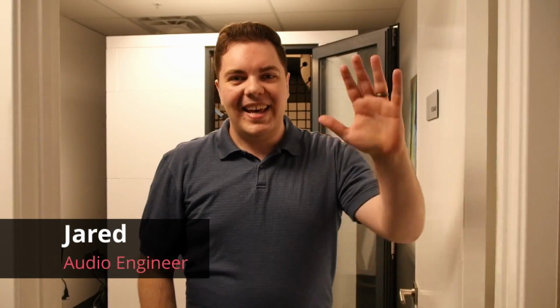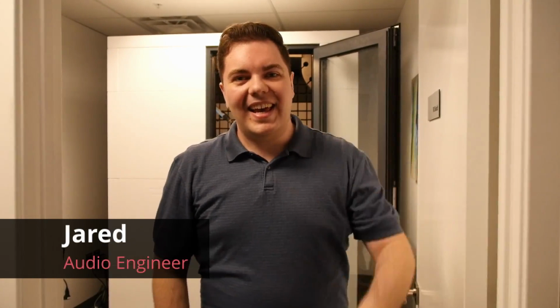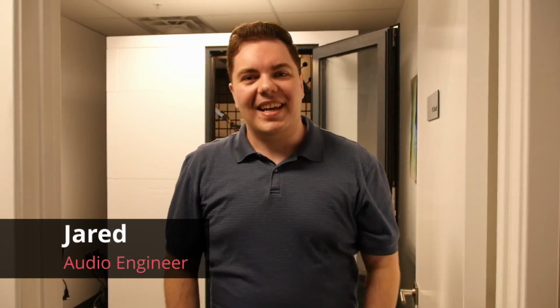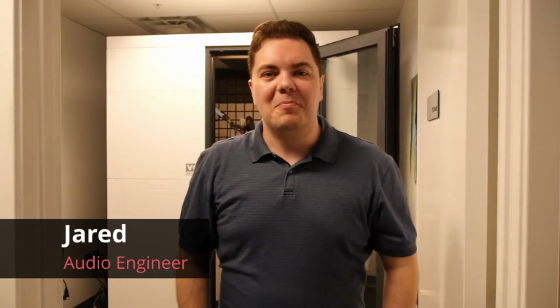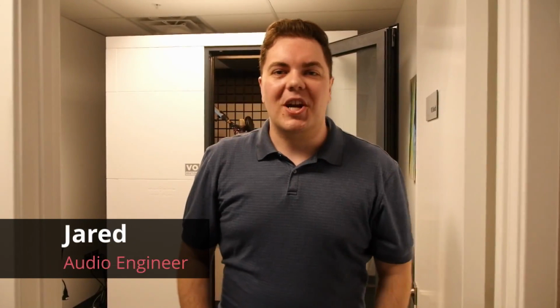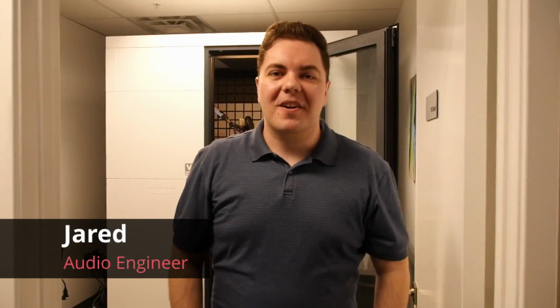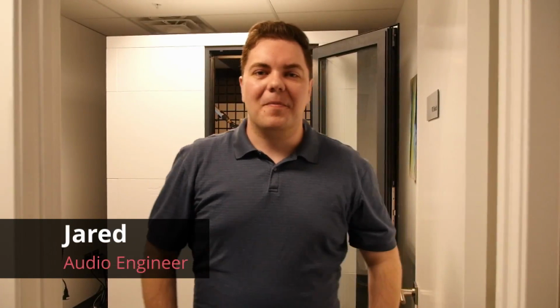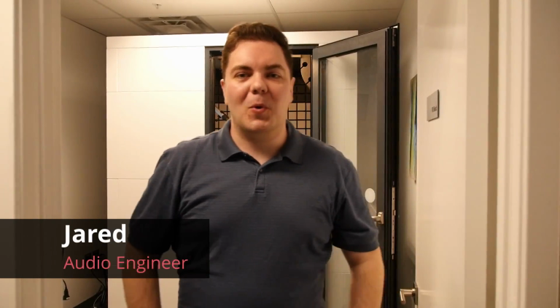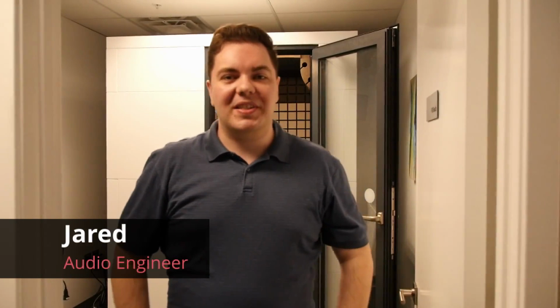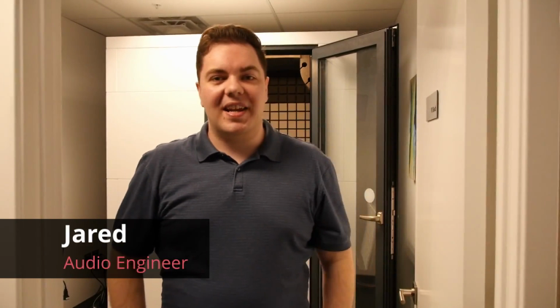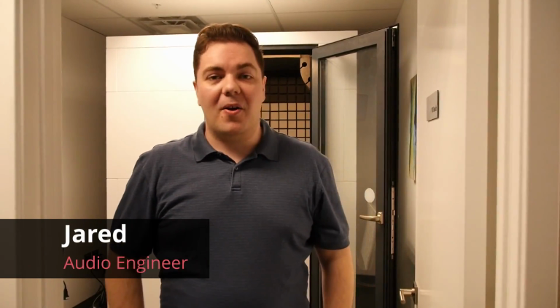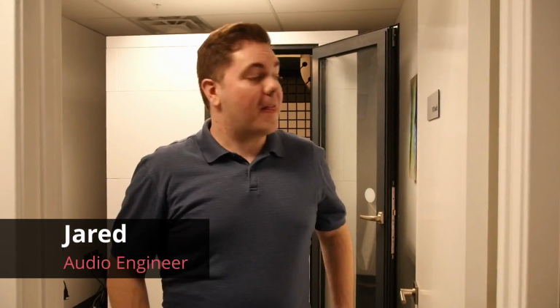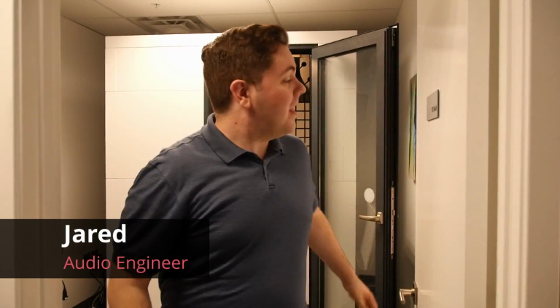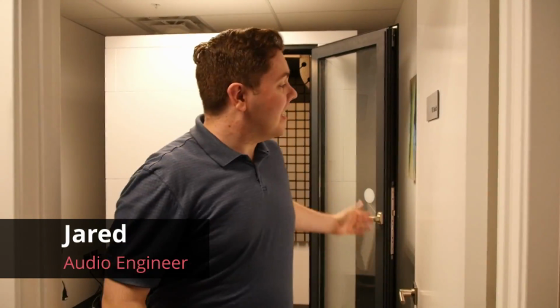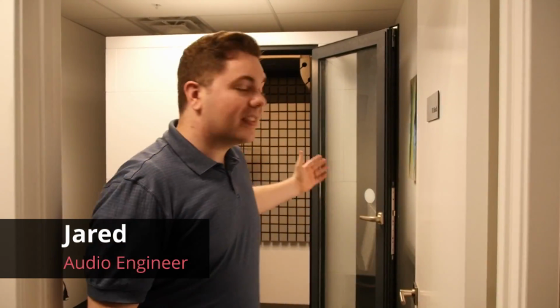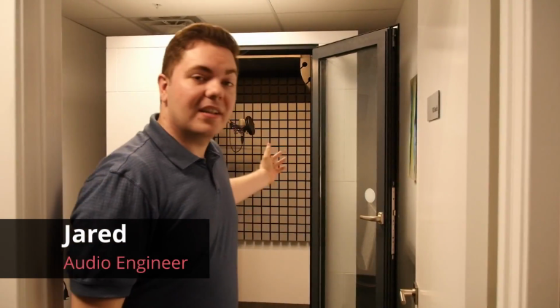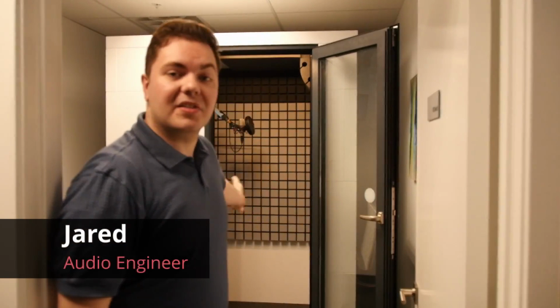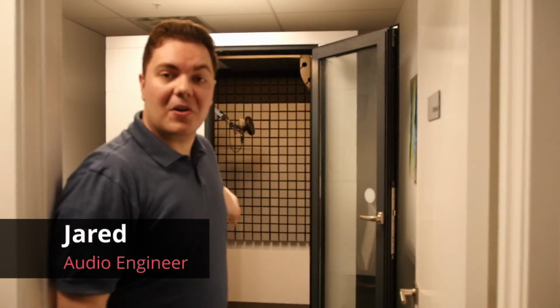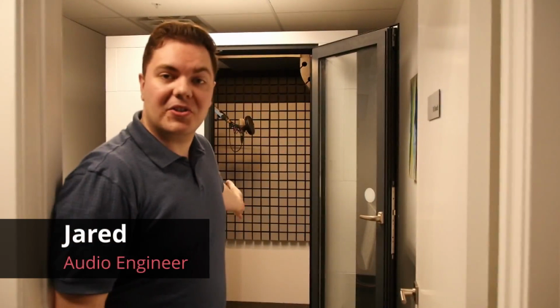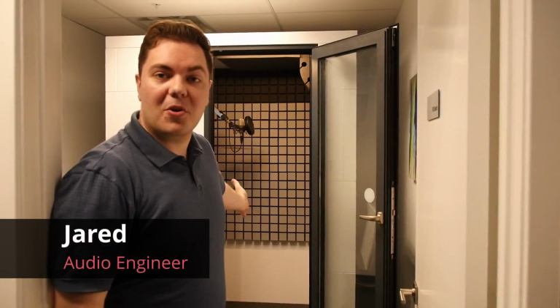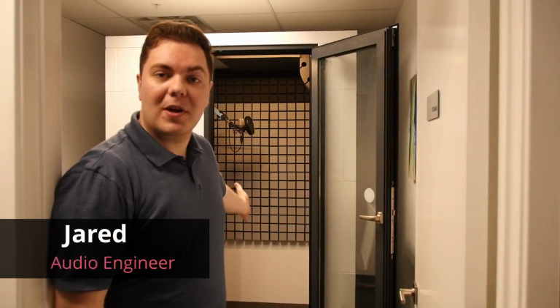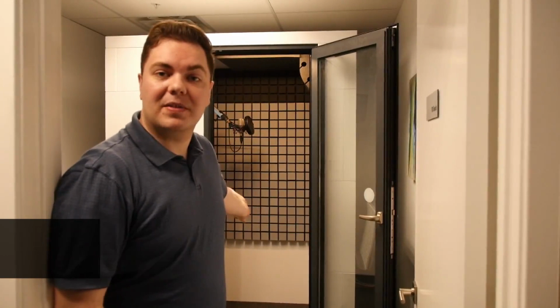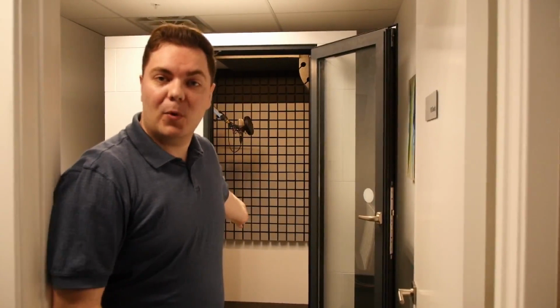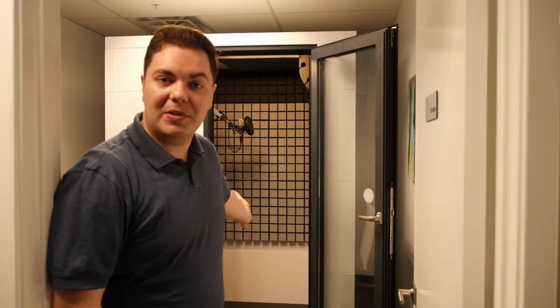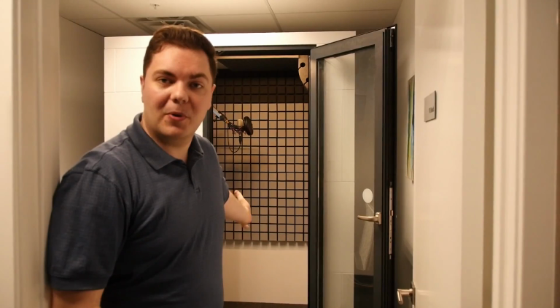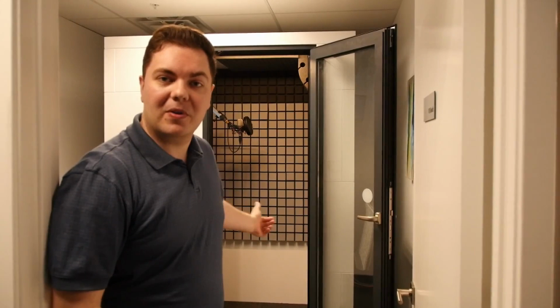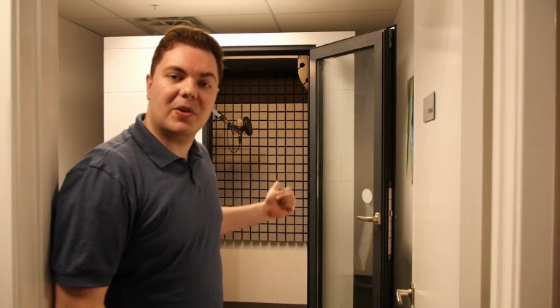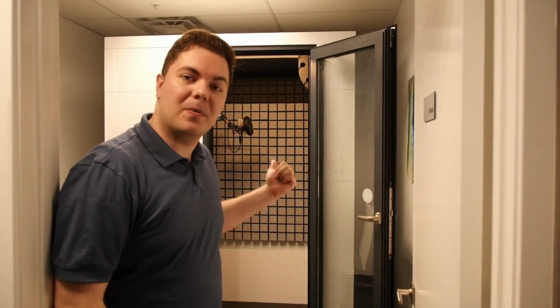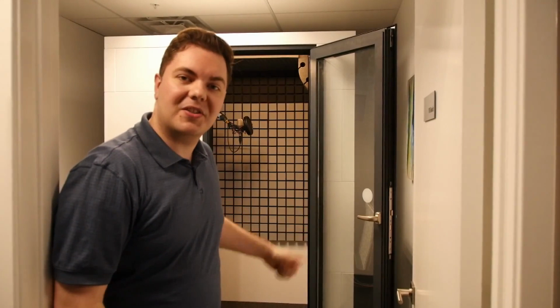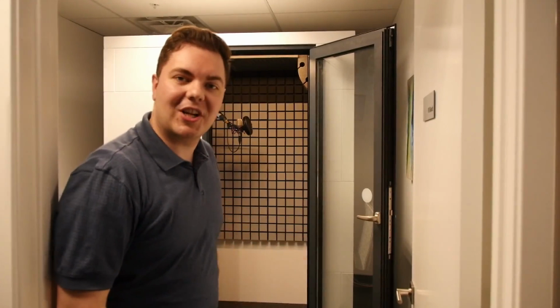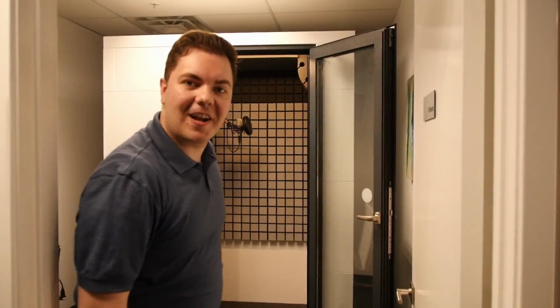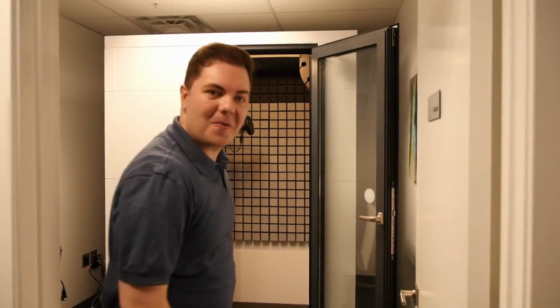Hey, I'm Jared from Voices Now, and this is our Studio Bricks voice booth, so let's check it out.